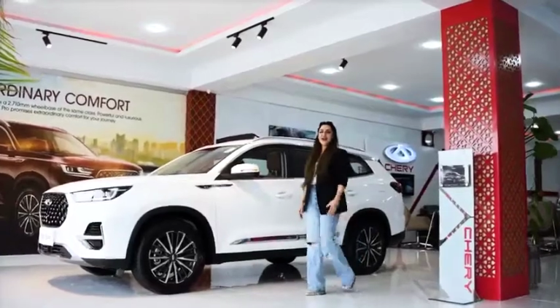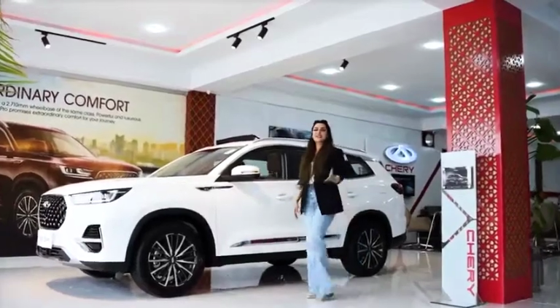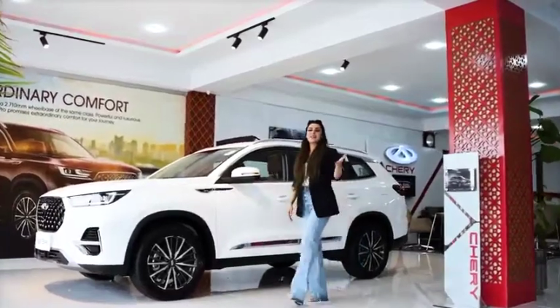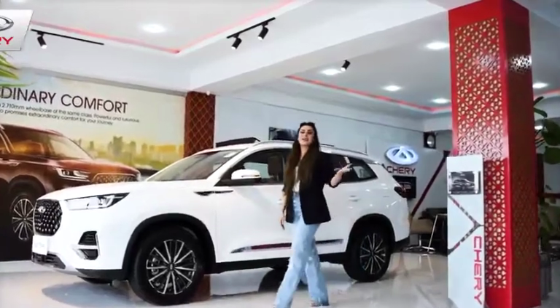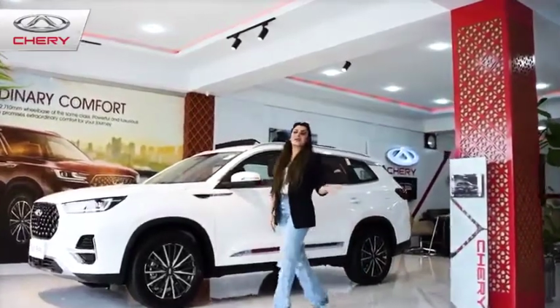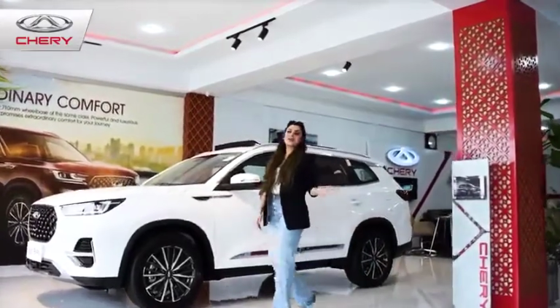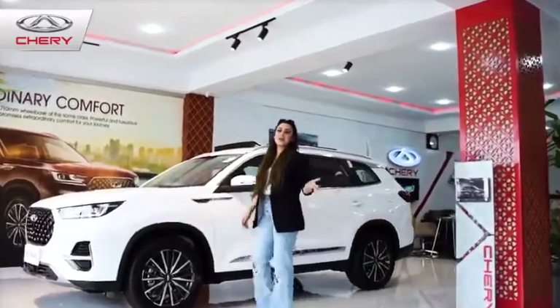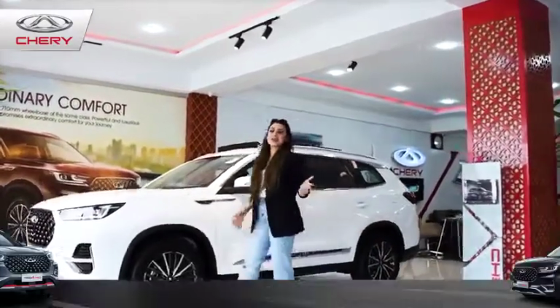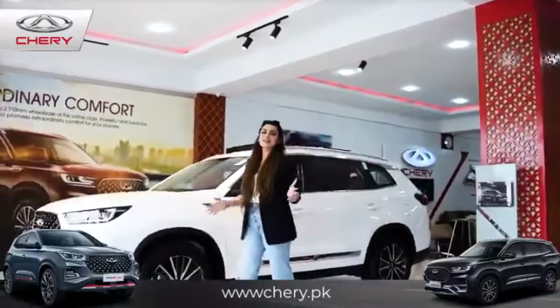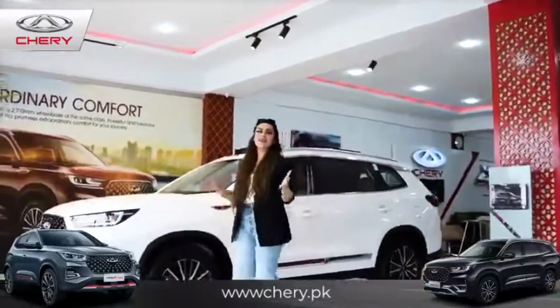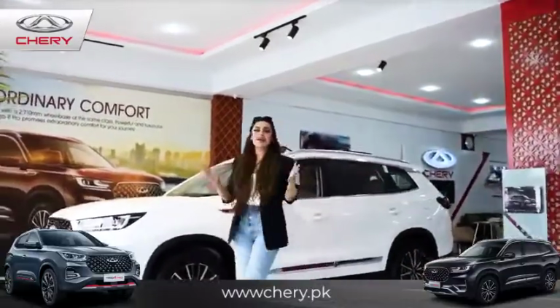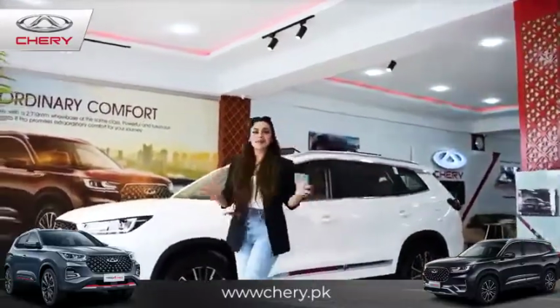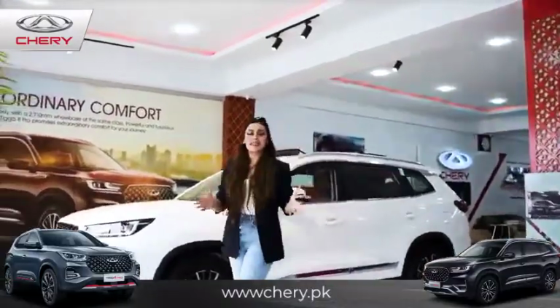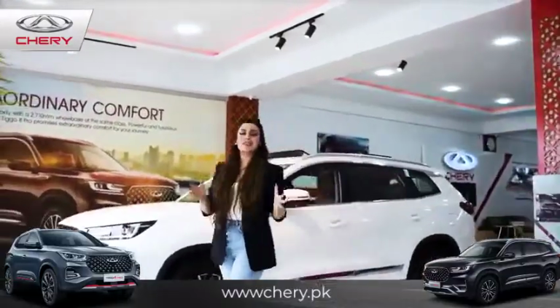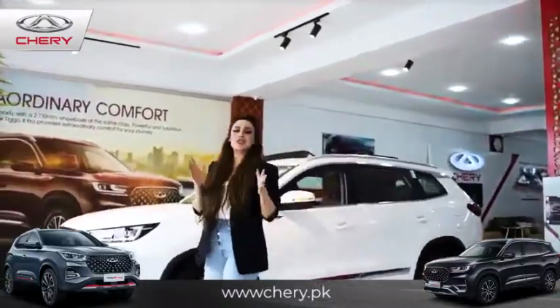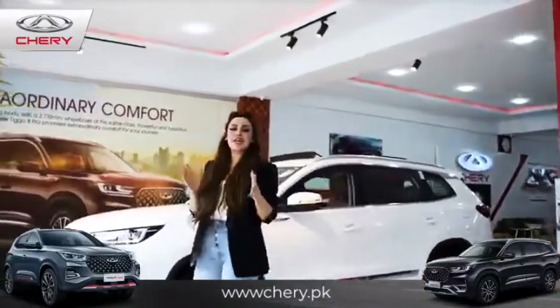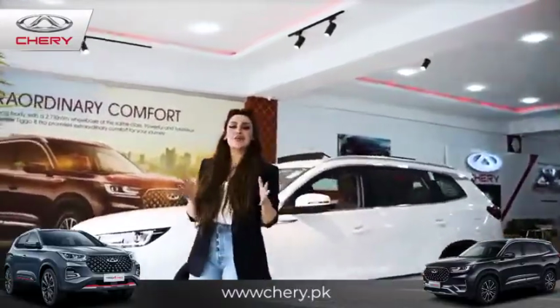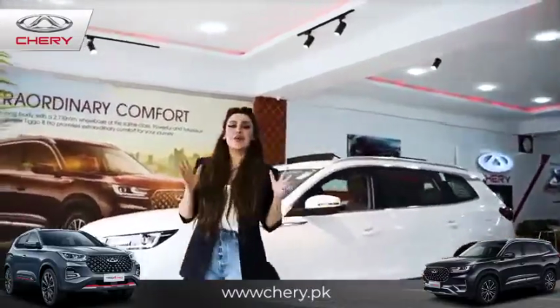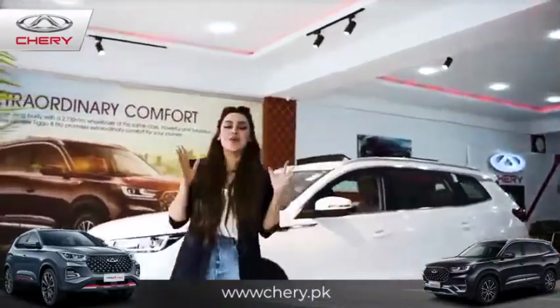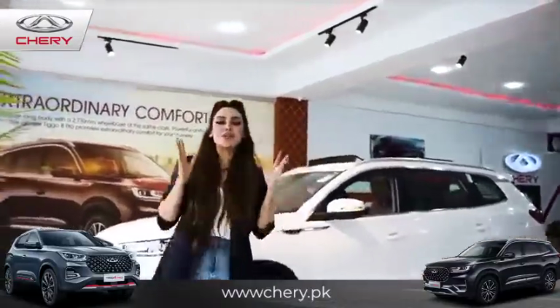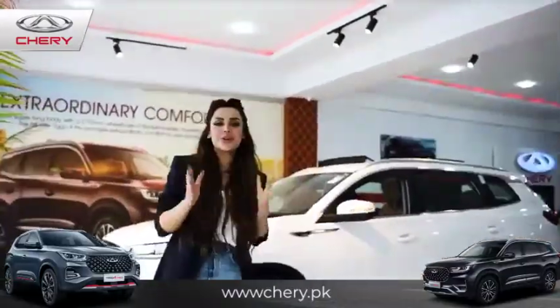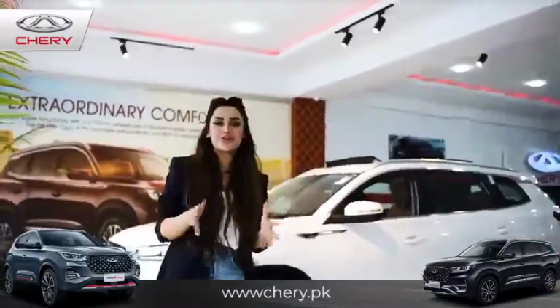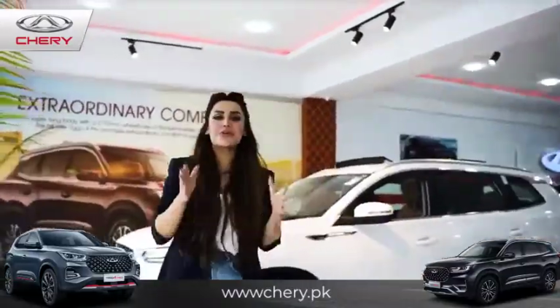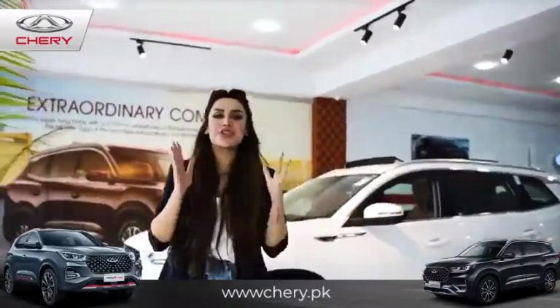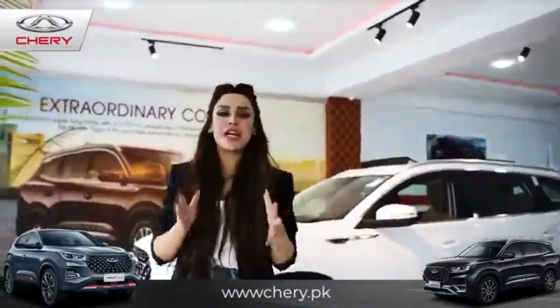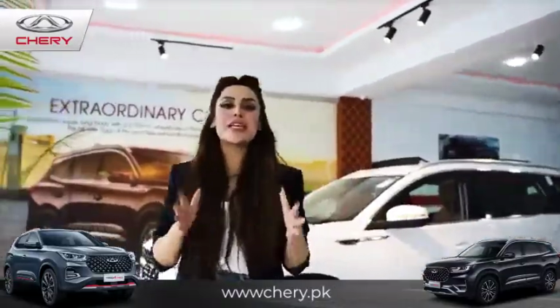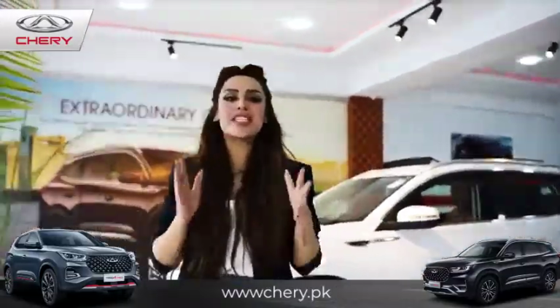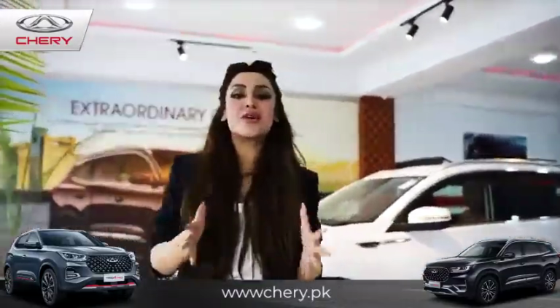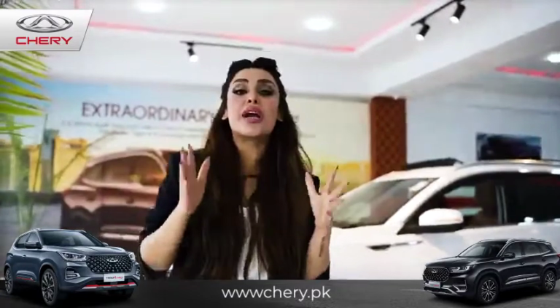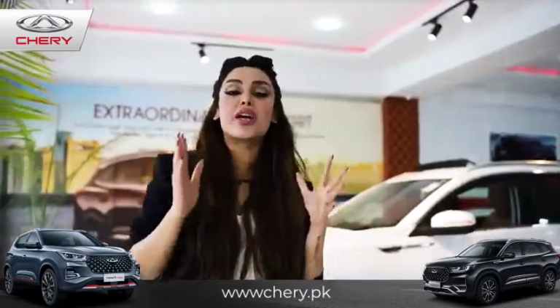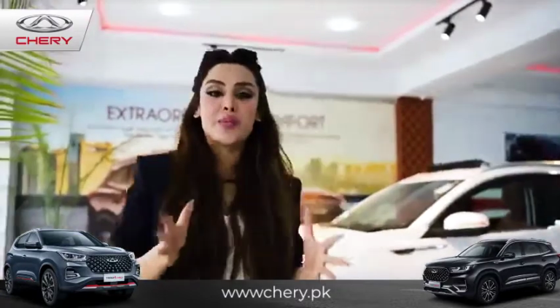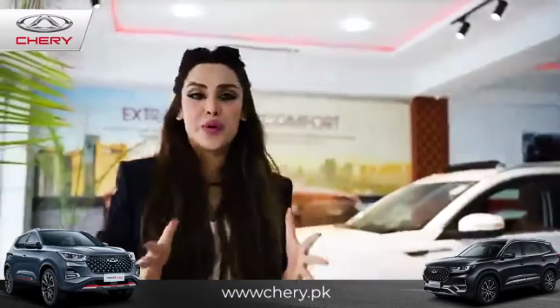Assalamu alaikum everyone, this is Sara Bhatti and today we are going to review the Chery Tiggo 8 Pro.